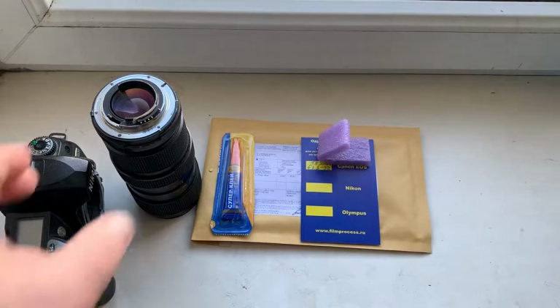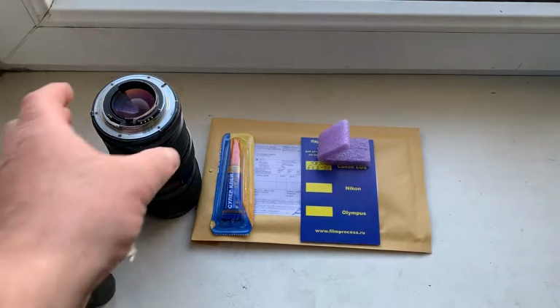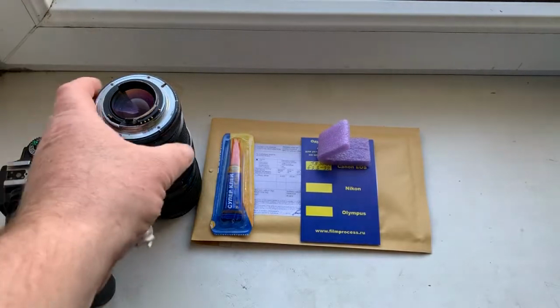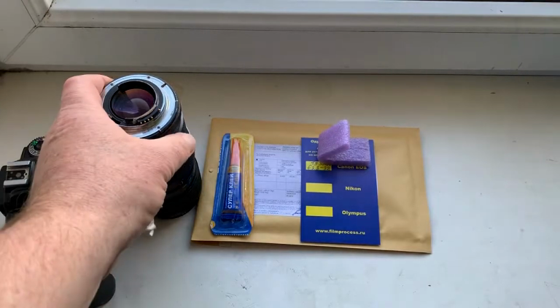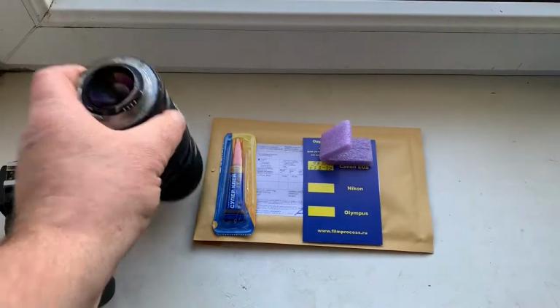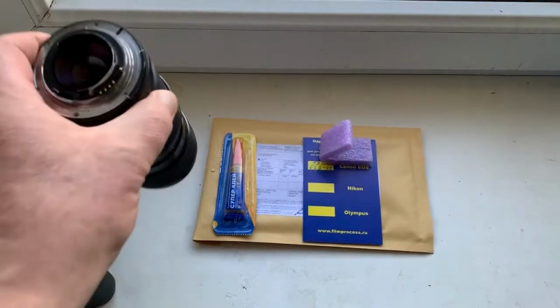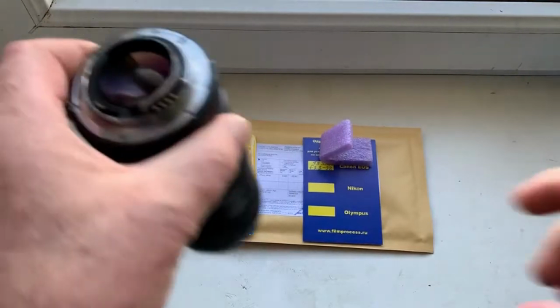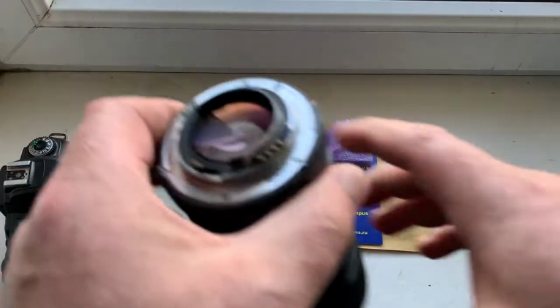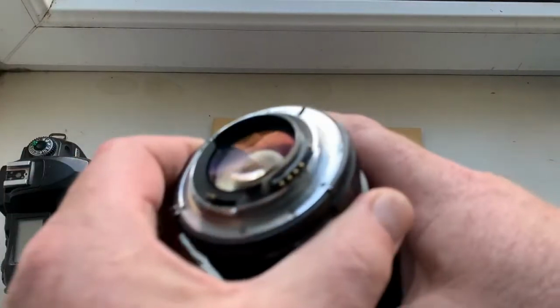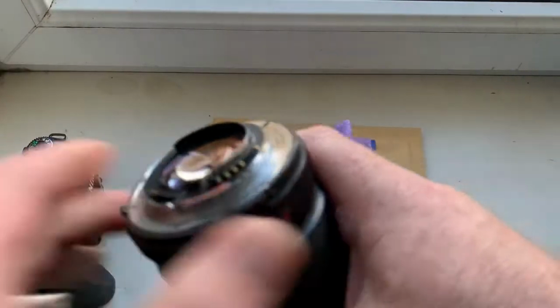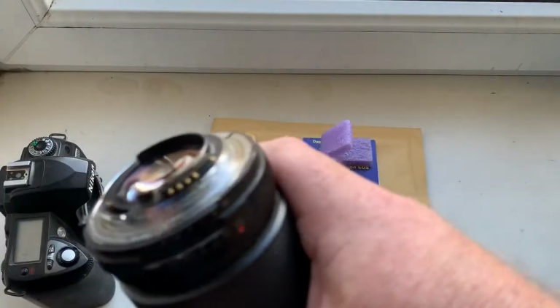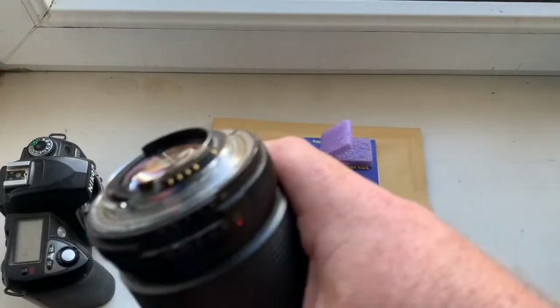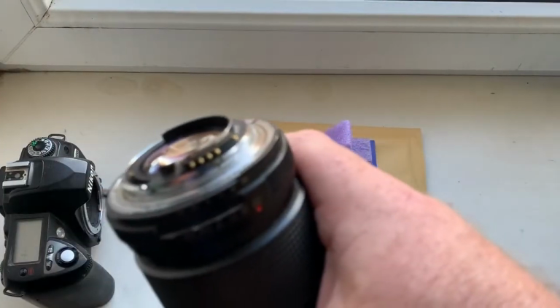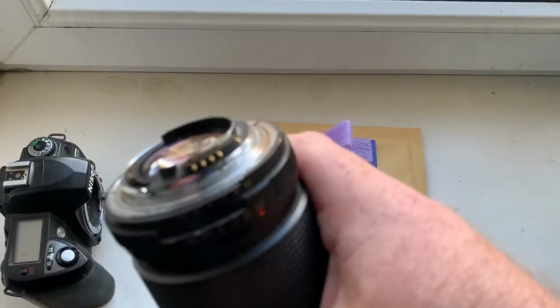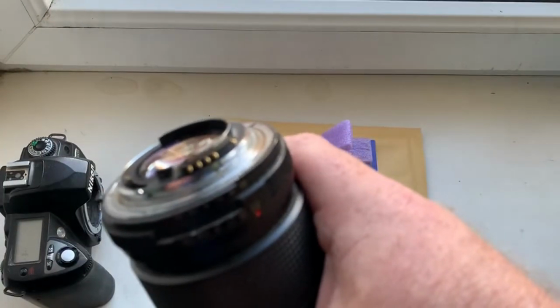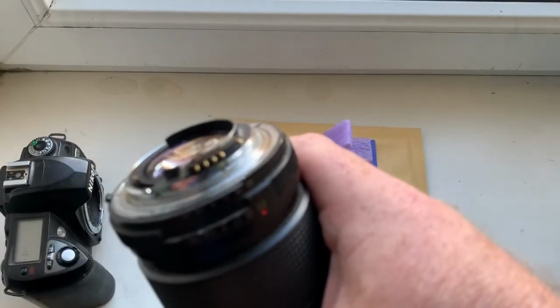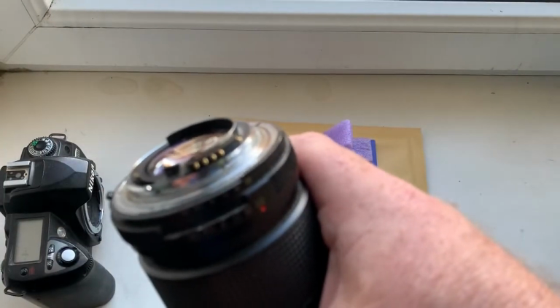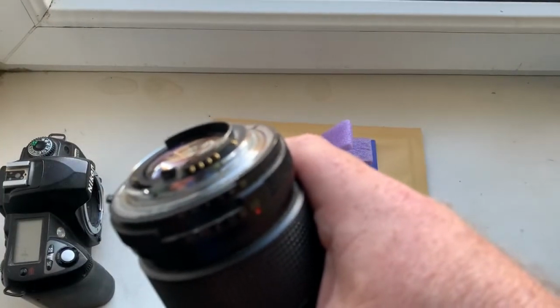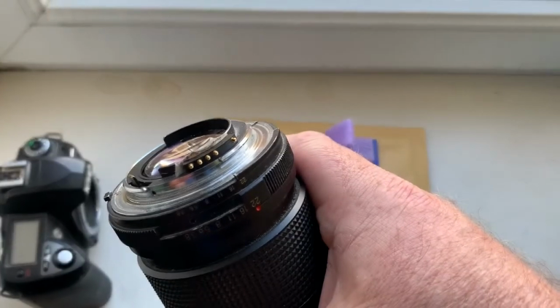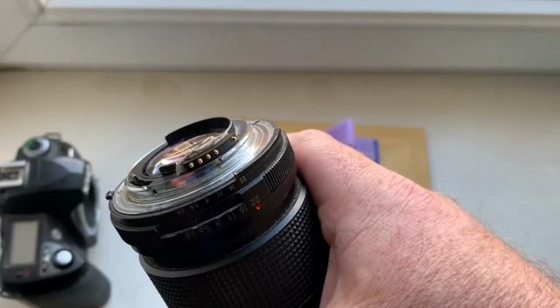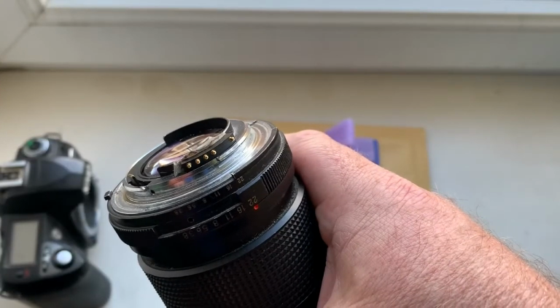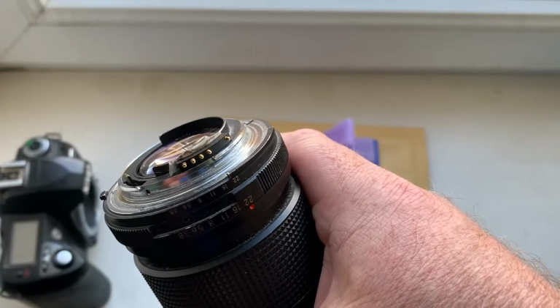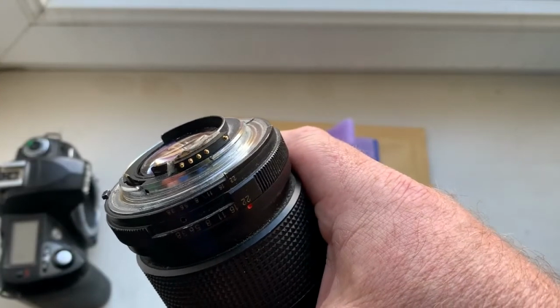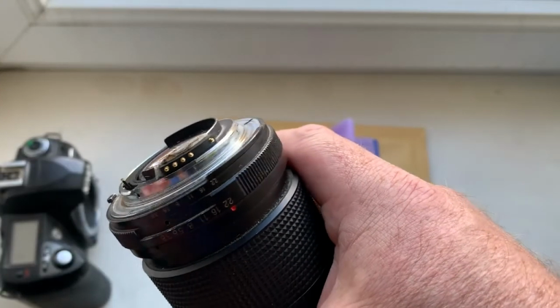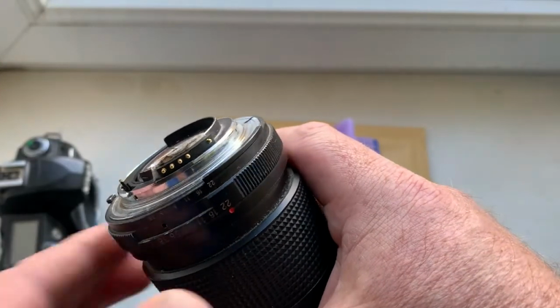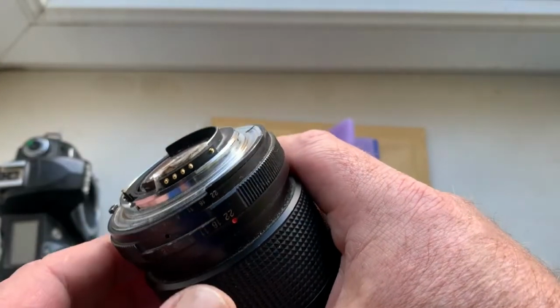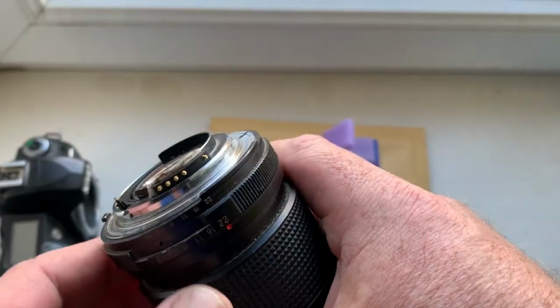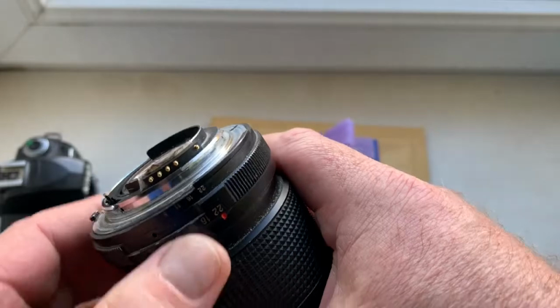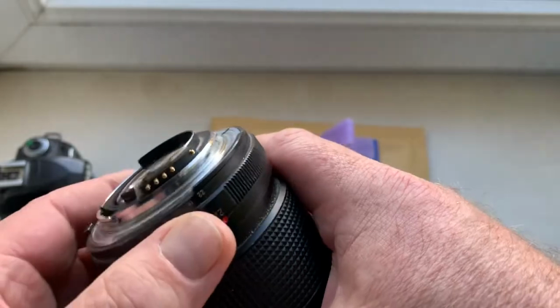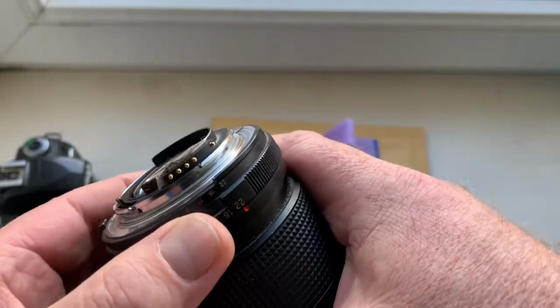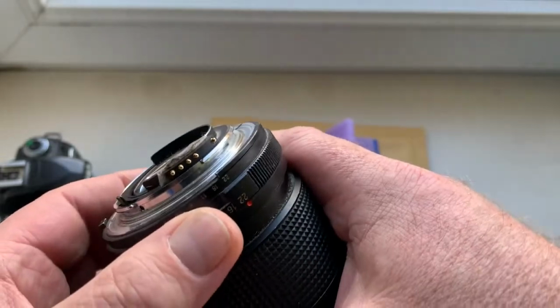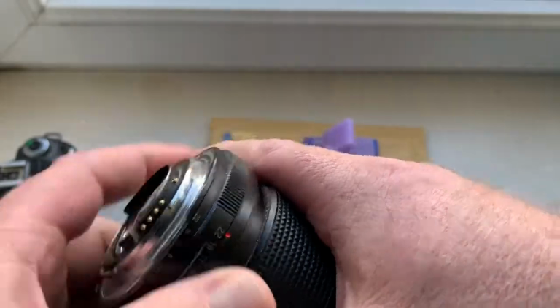Hello, this video is about your chip. Look, this is your chip on my testing lens.